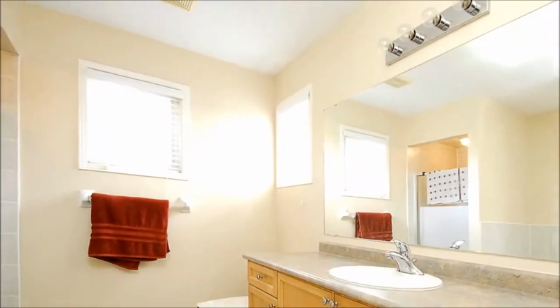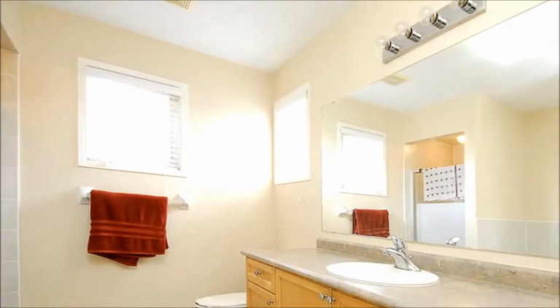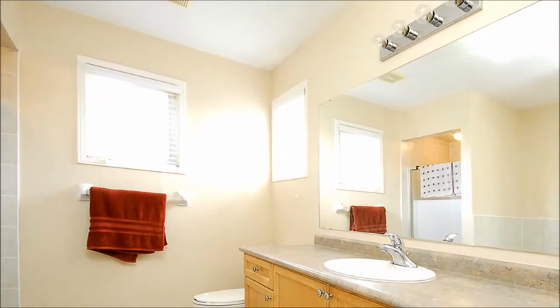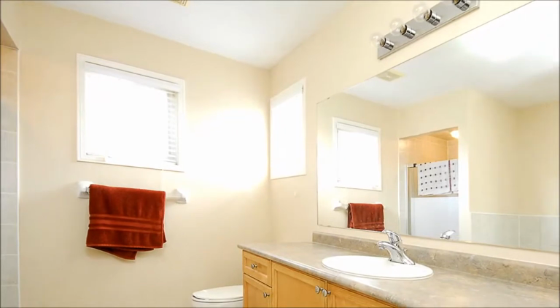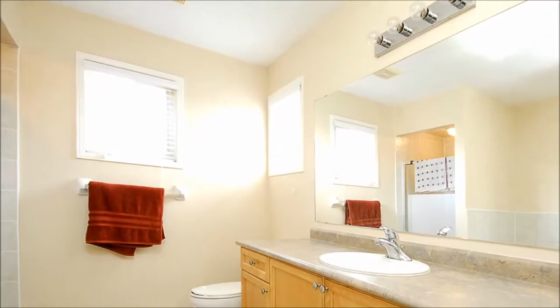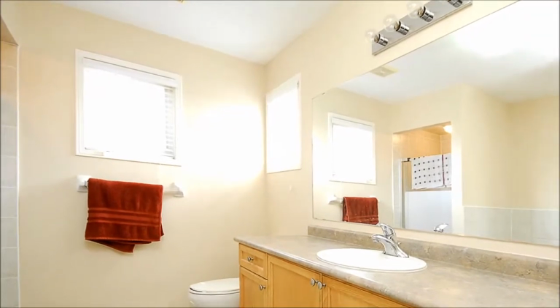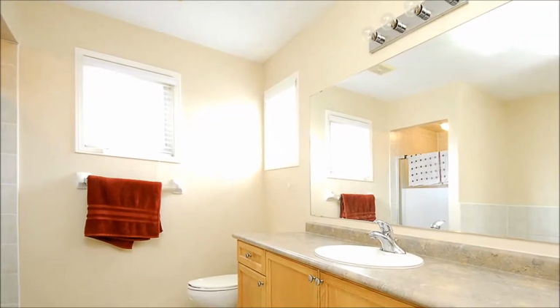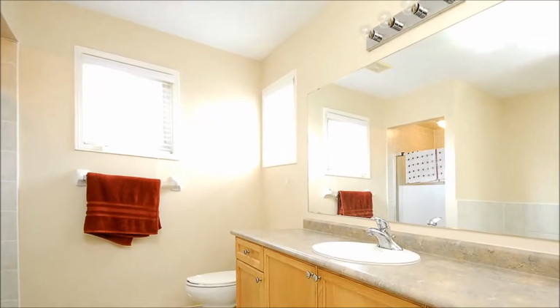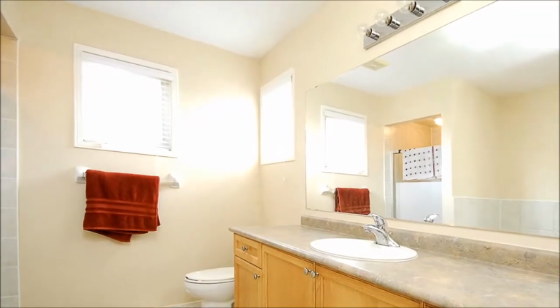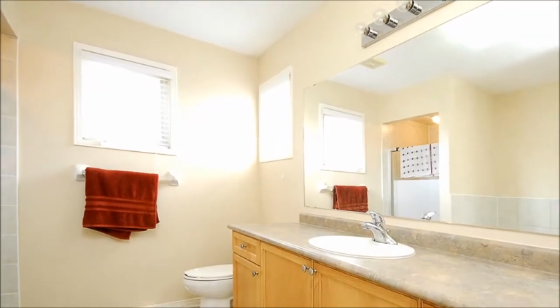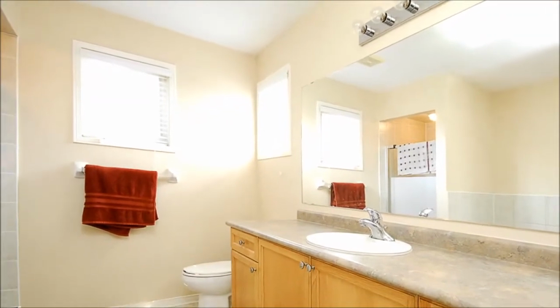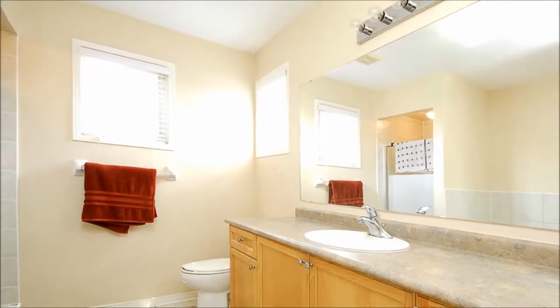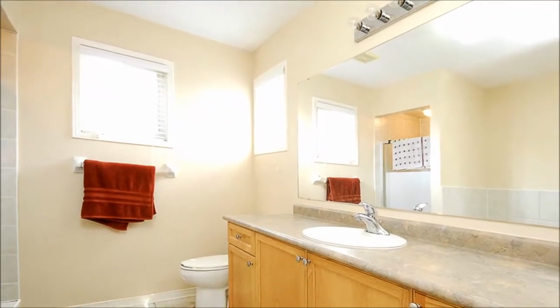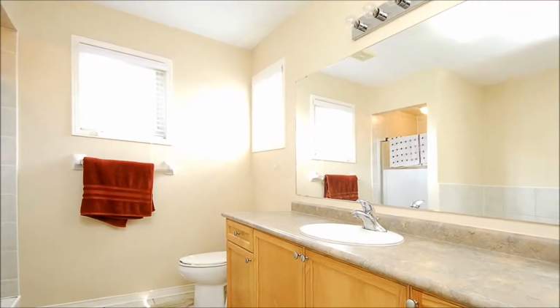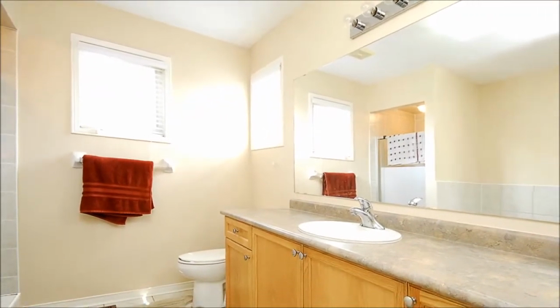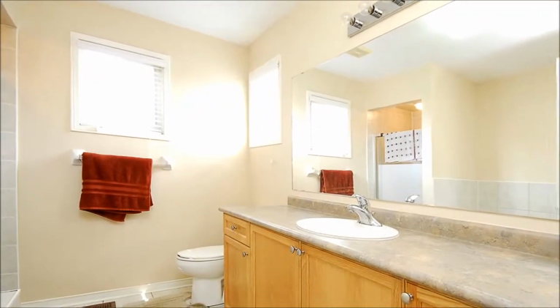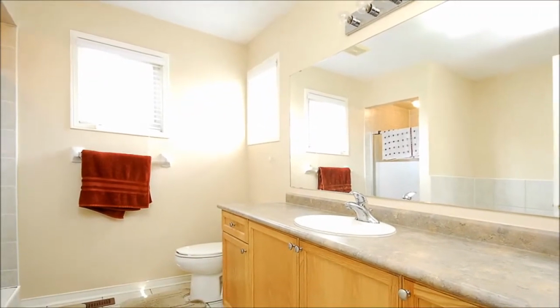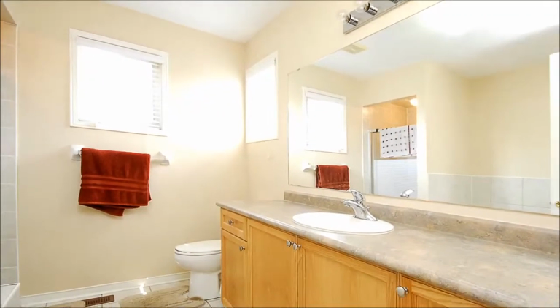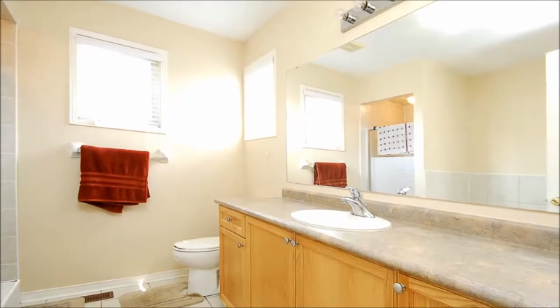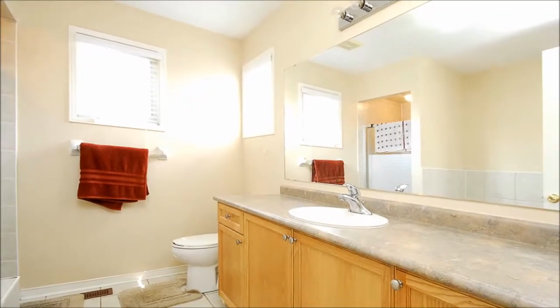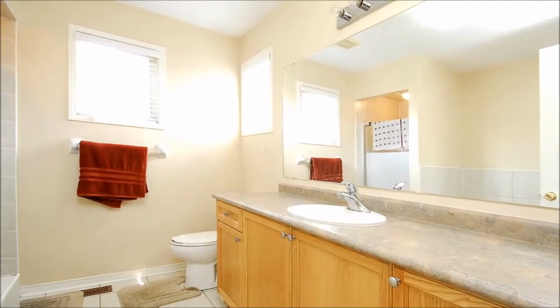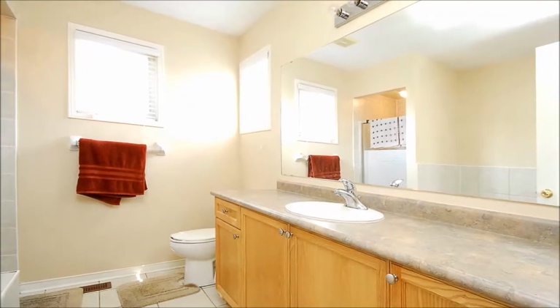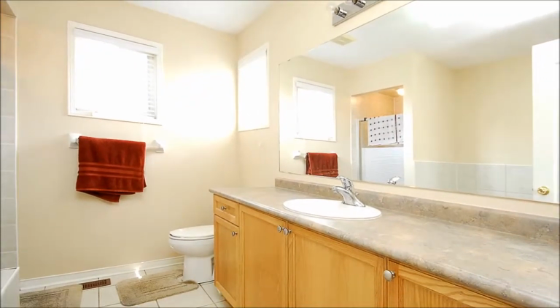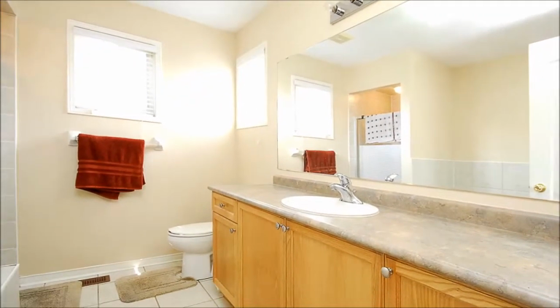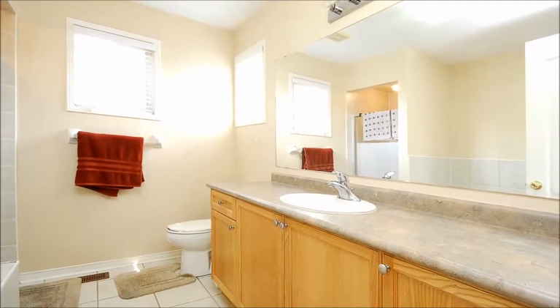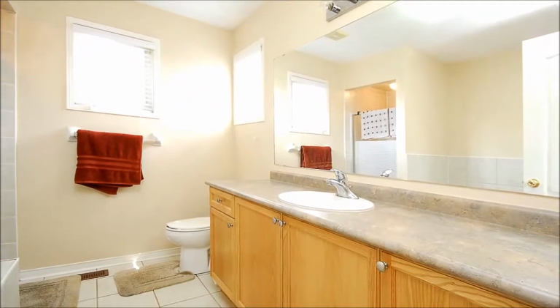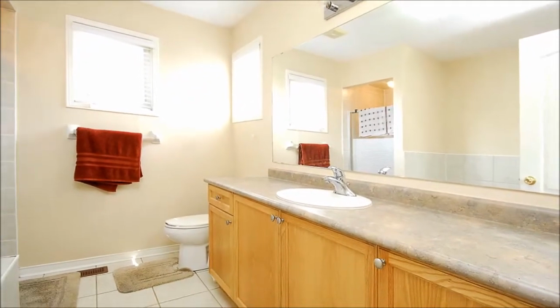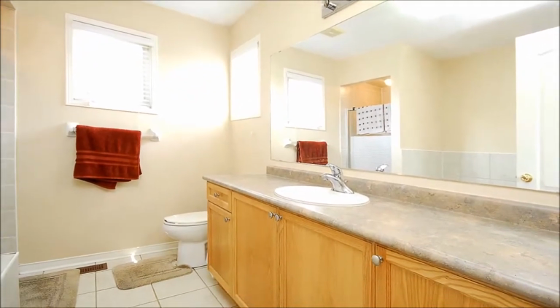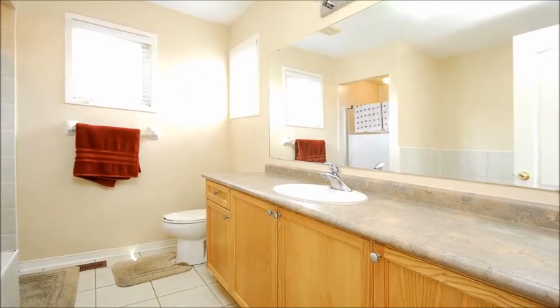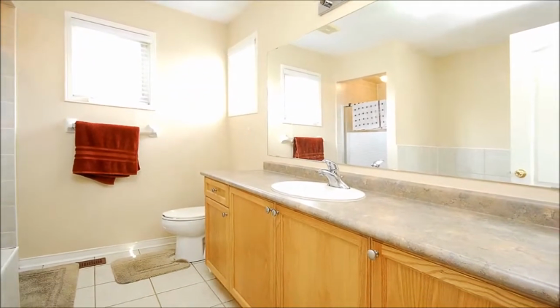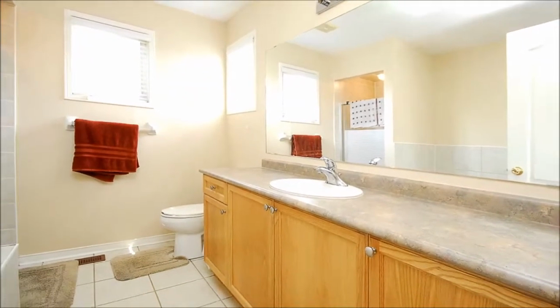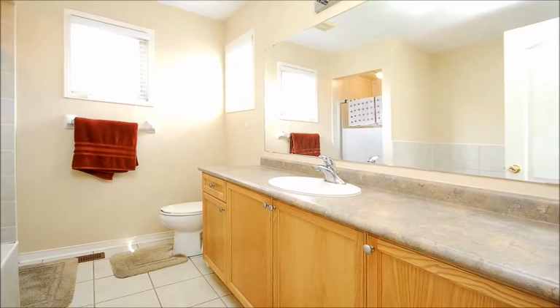It's serviced by a five-piece ensuite bathroom with a new vanity and counter, fresh paint, and ceramic floors.